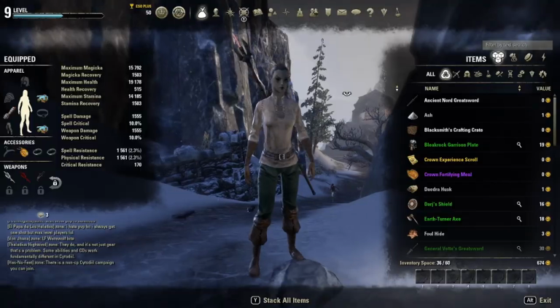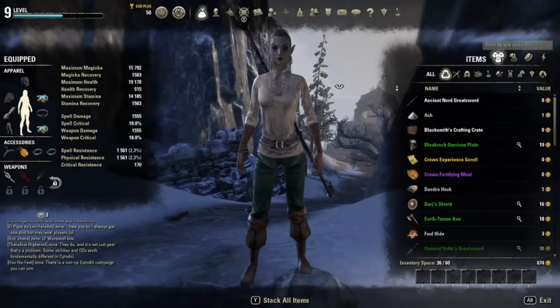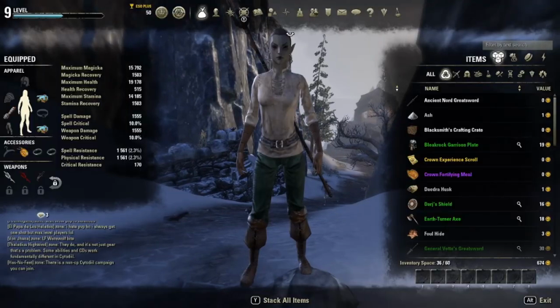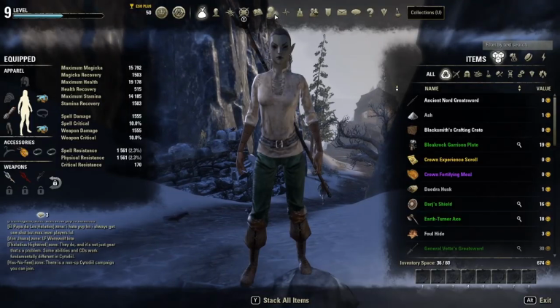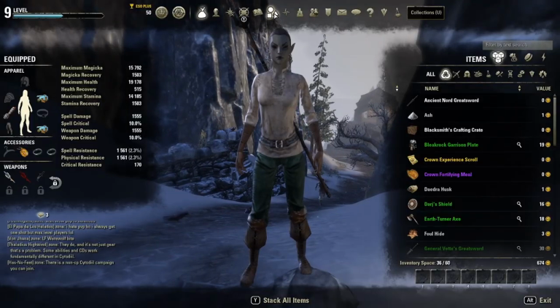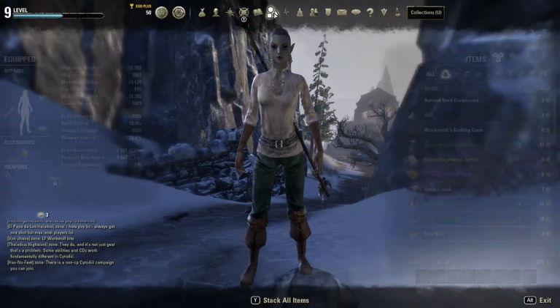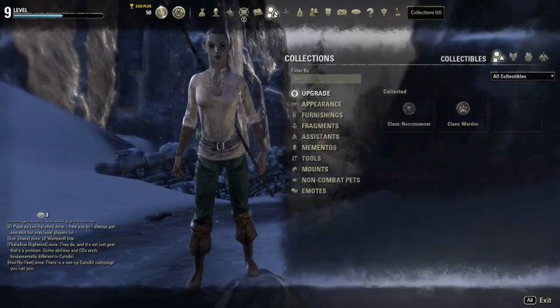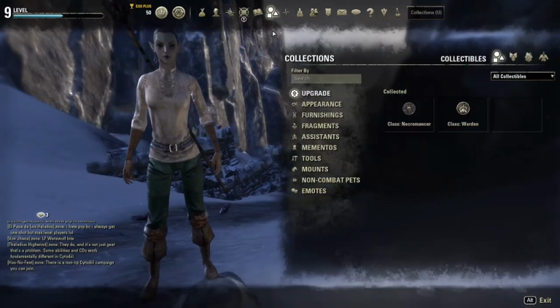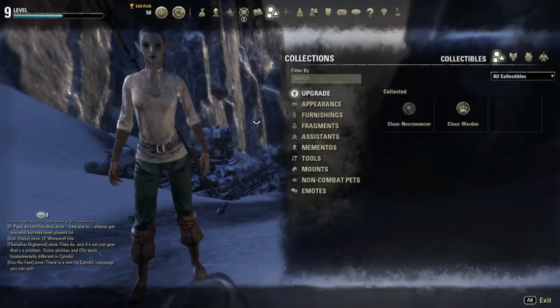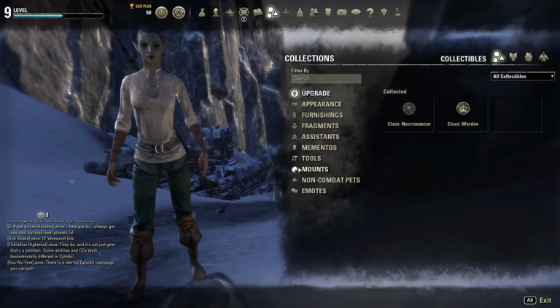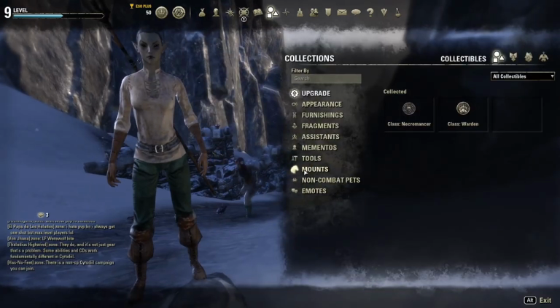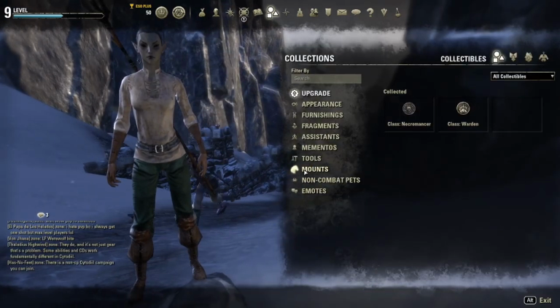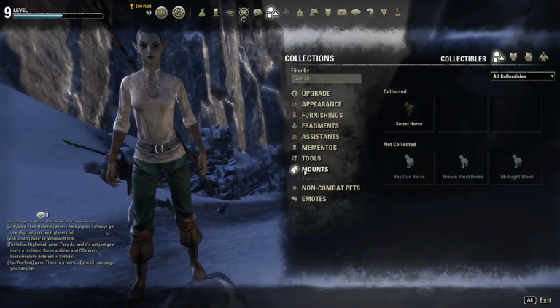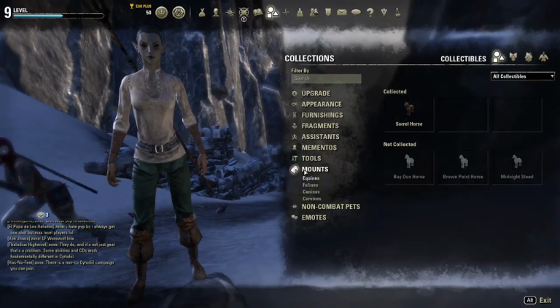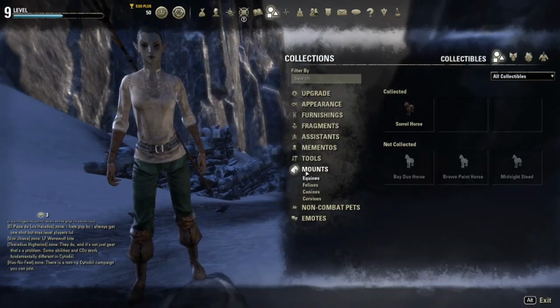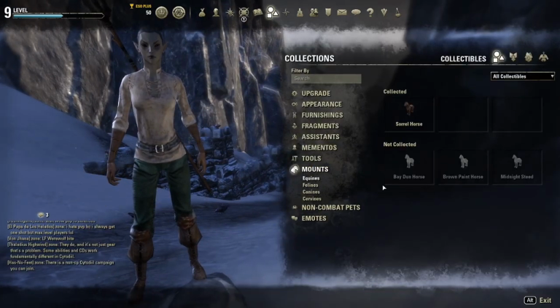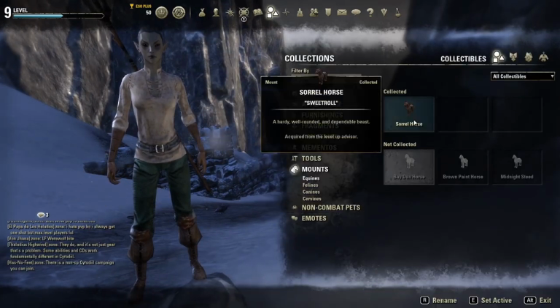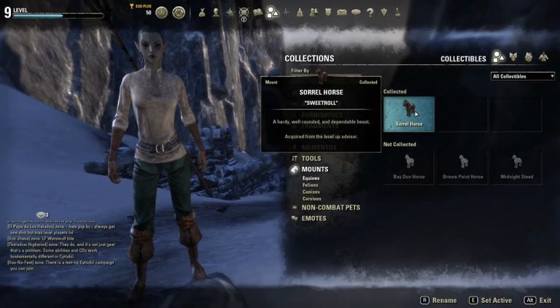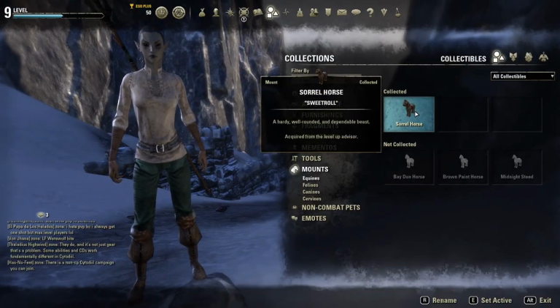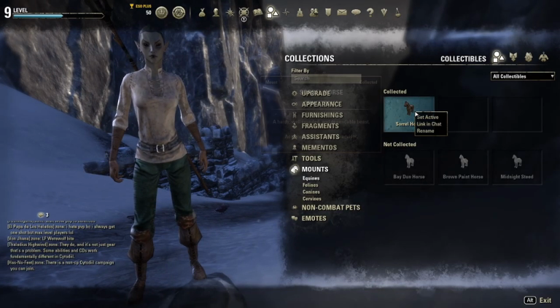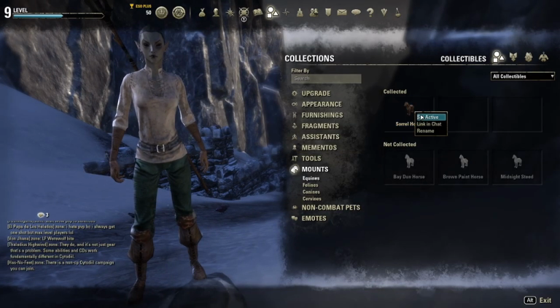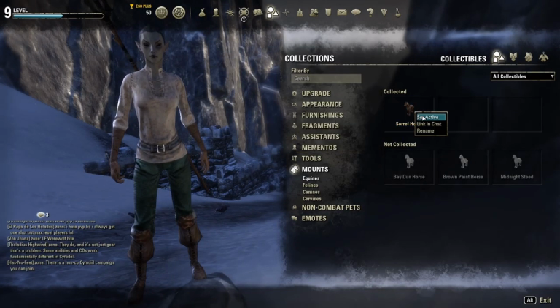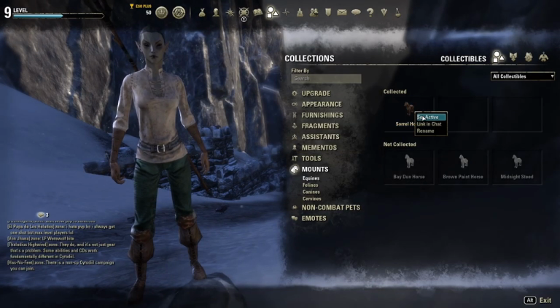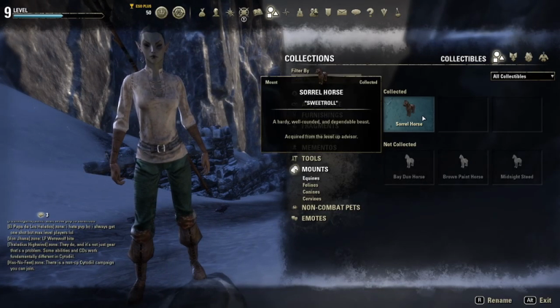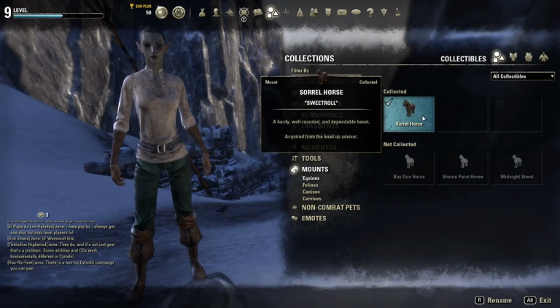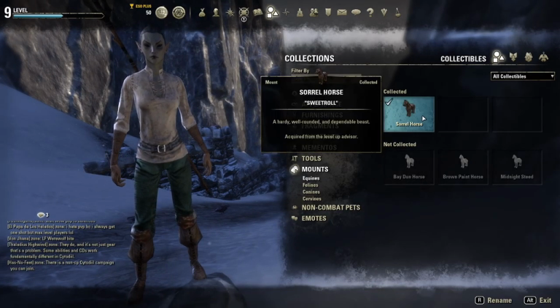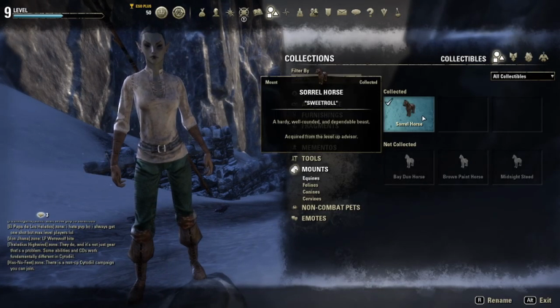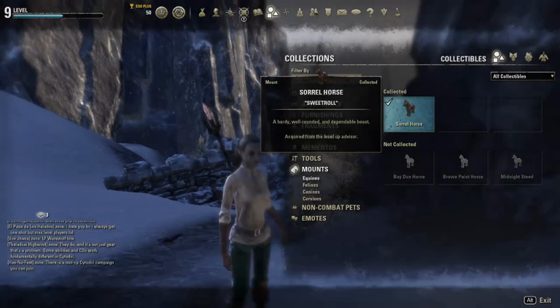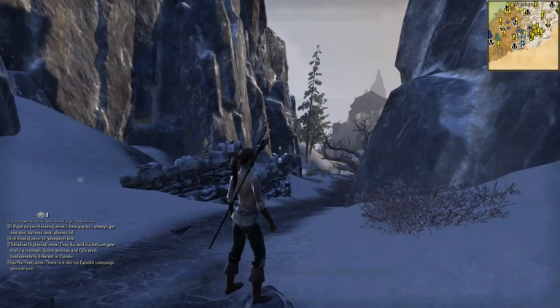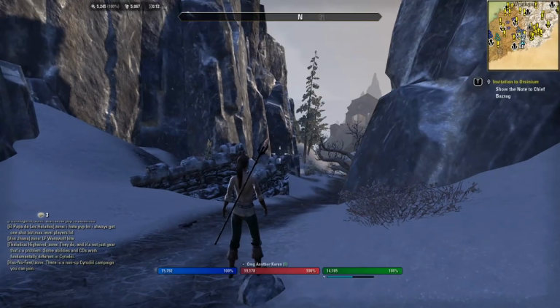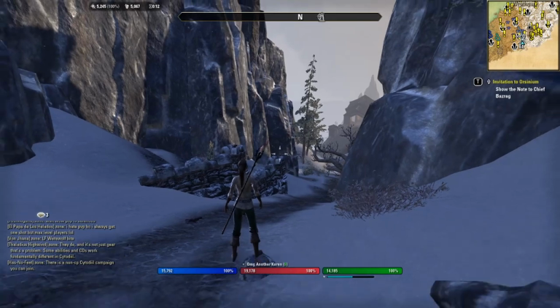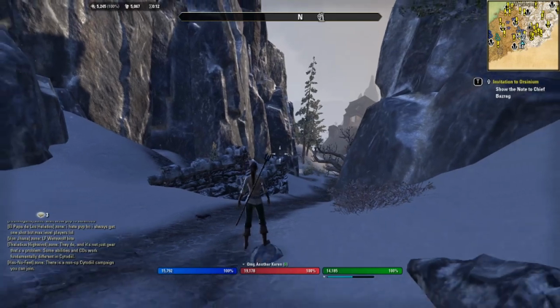Once you hit level 10 and get your mount, you will need to set it active in the Collections tab to be able to use it.